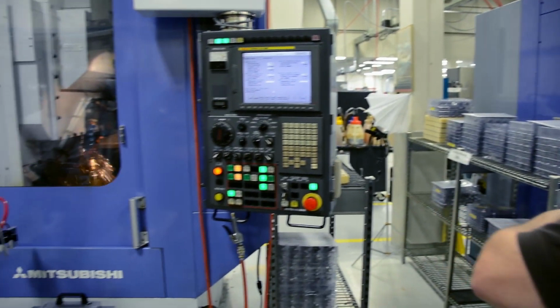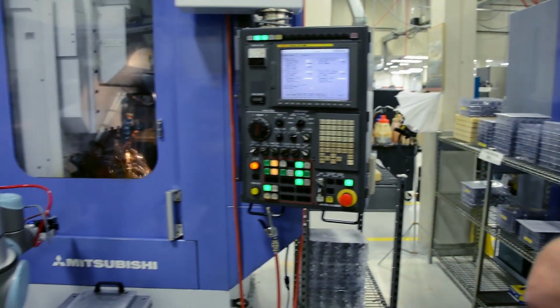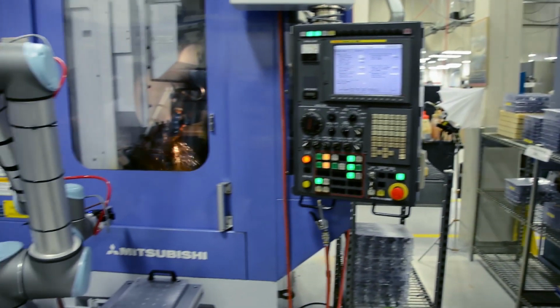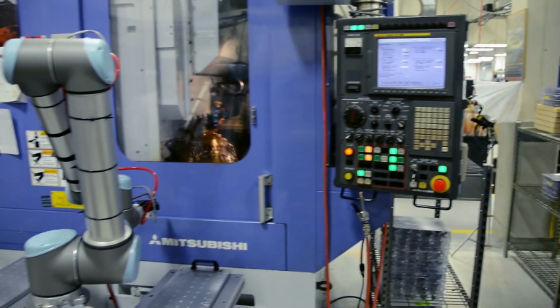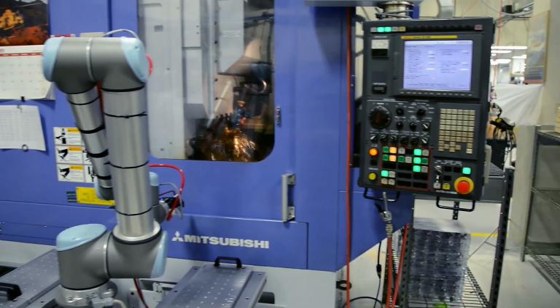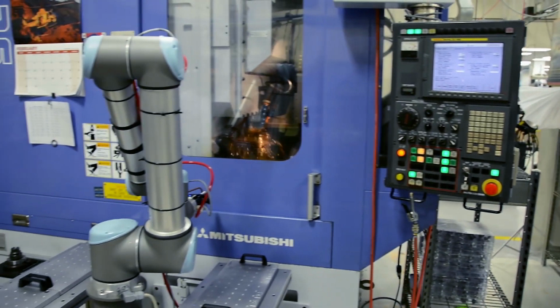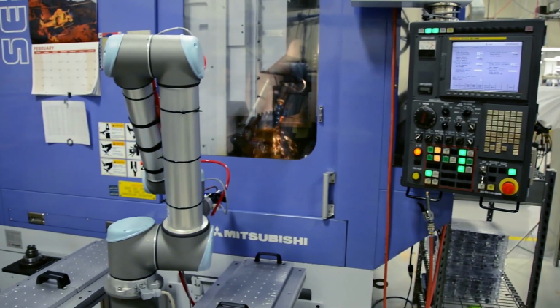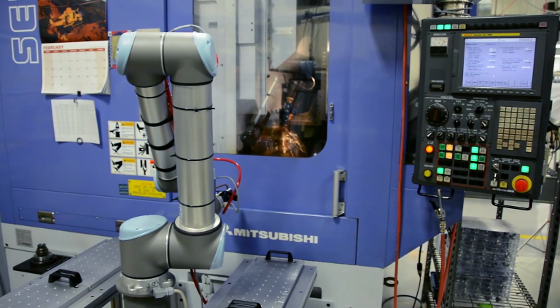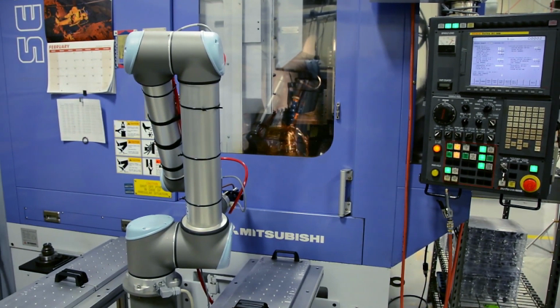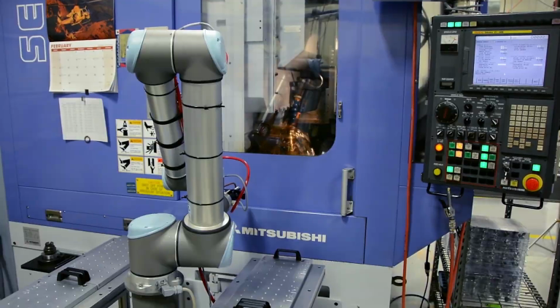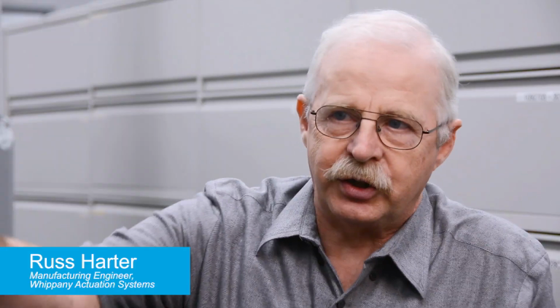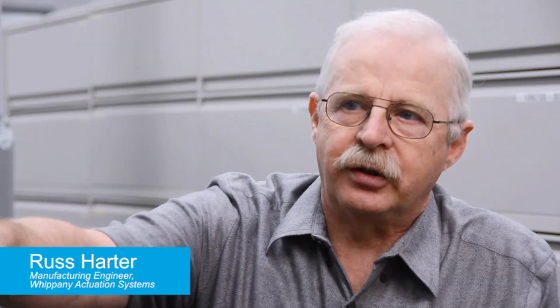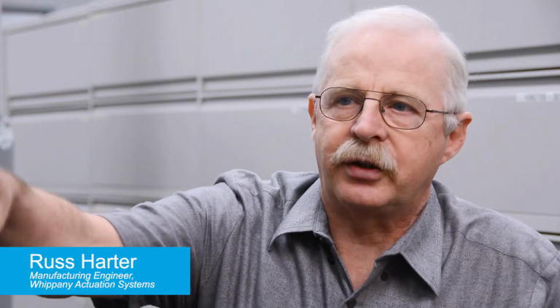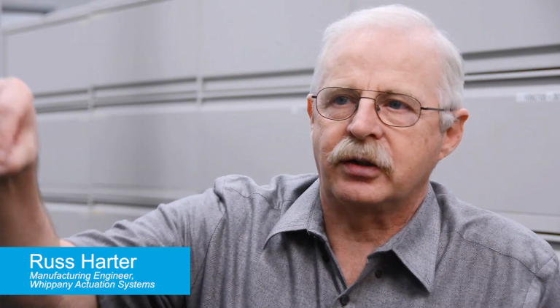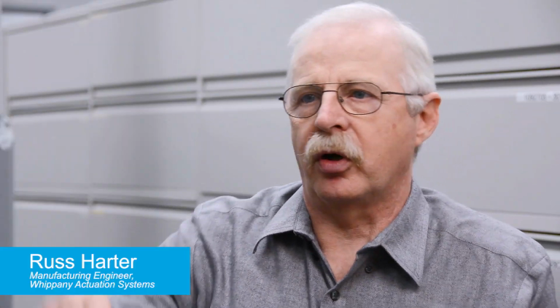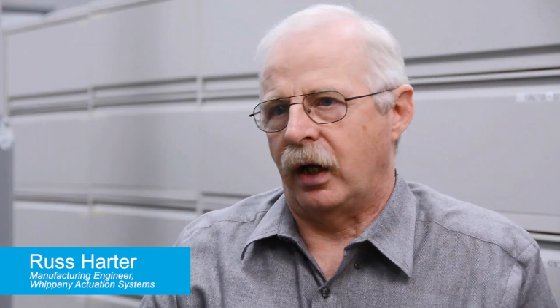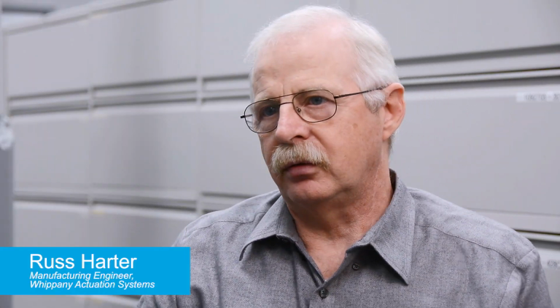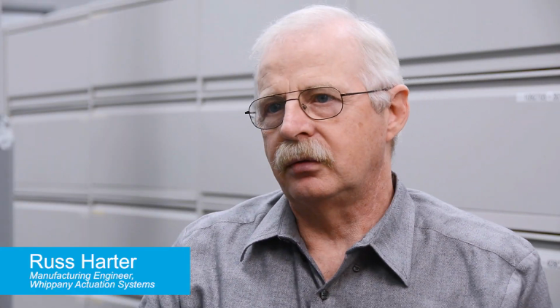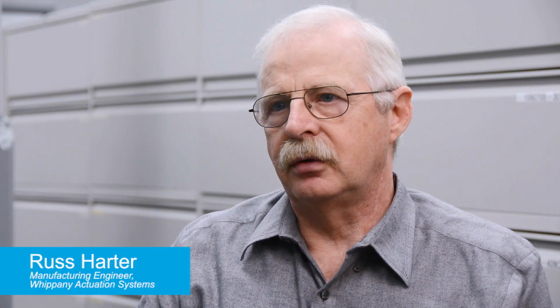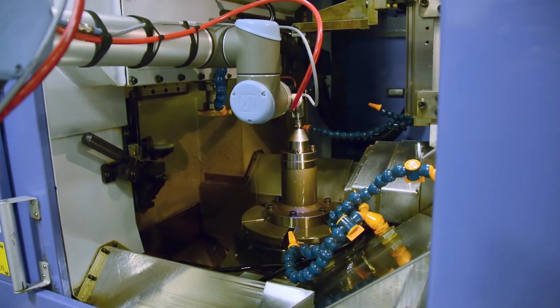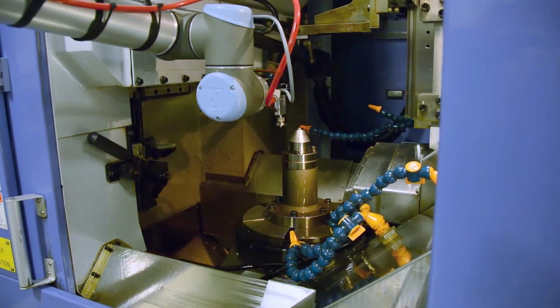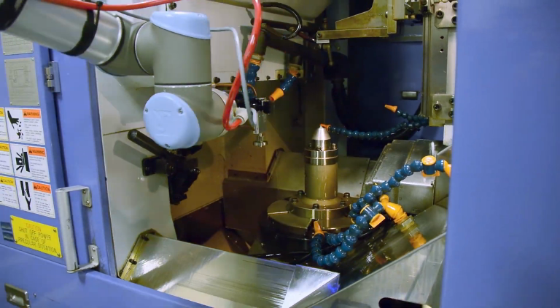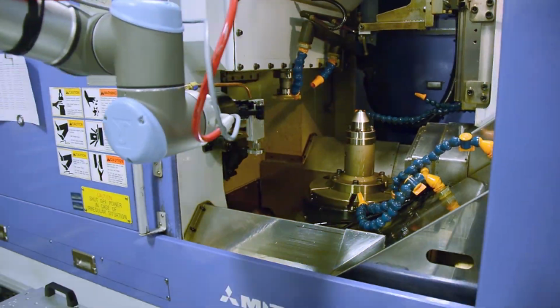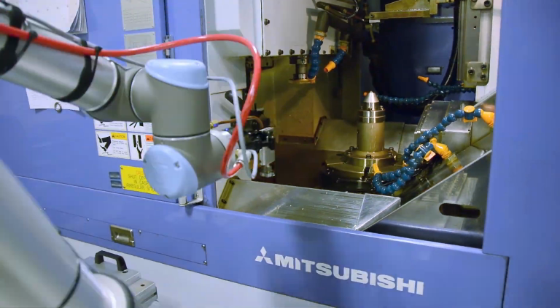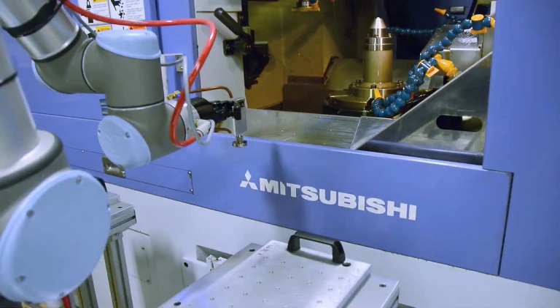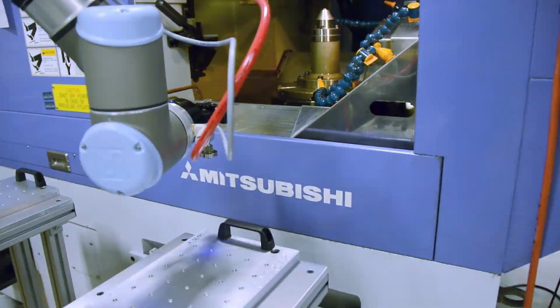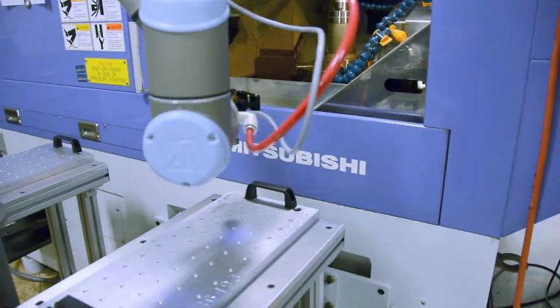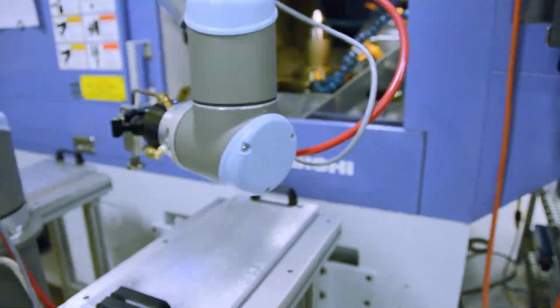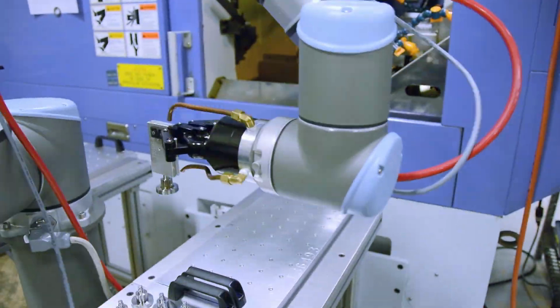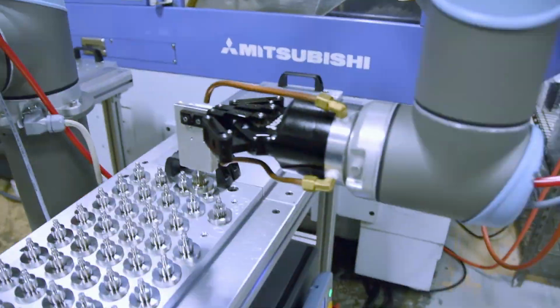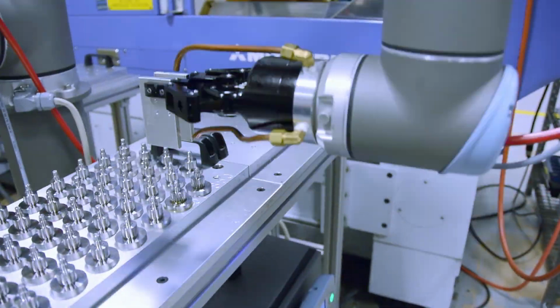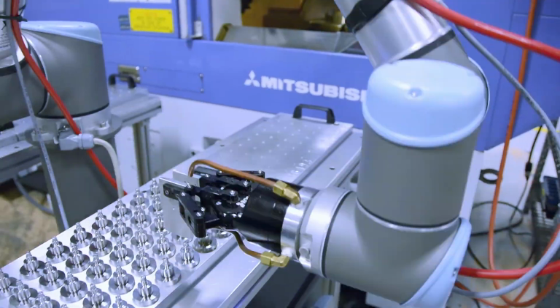The operator had to open the door, reach in, take the part out, put the part in, close the door, and hit the button.